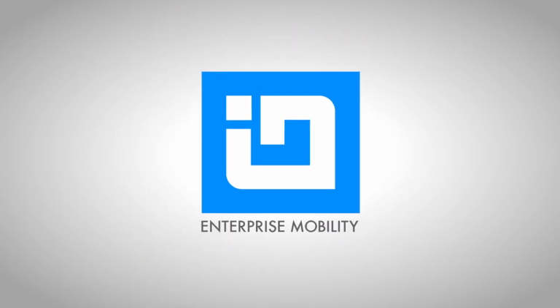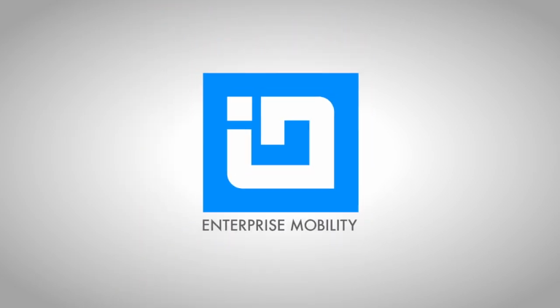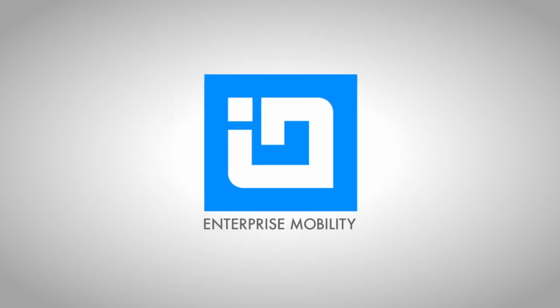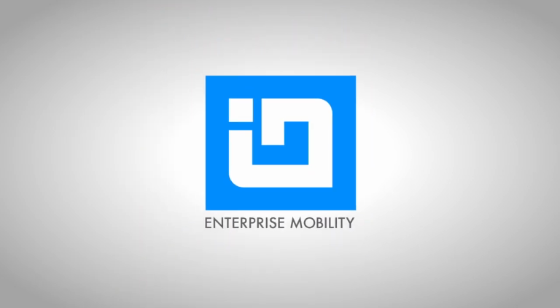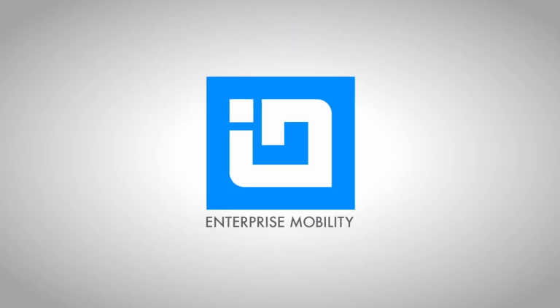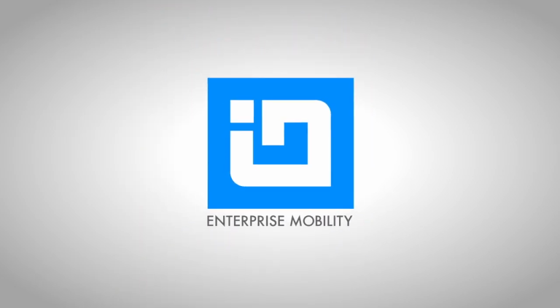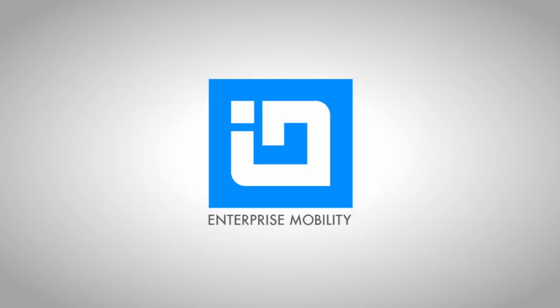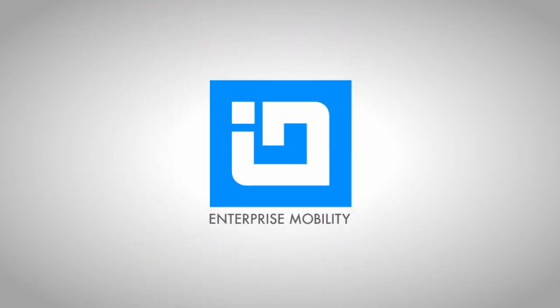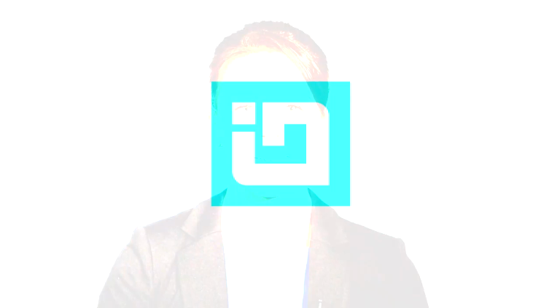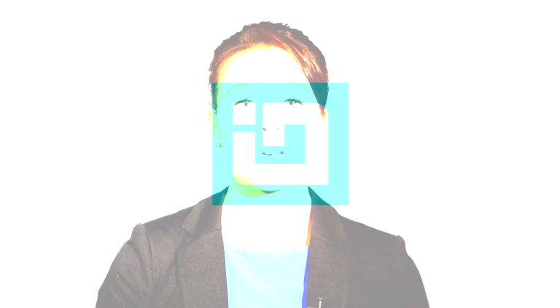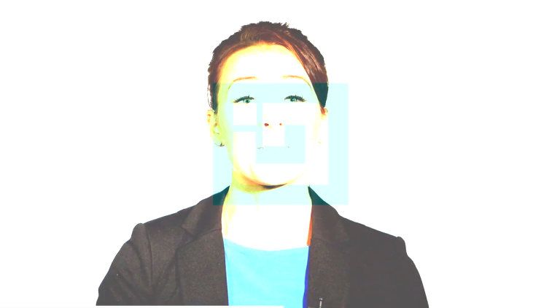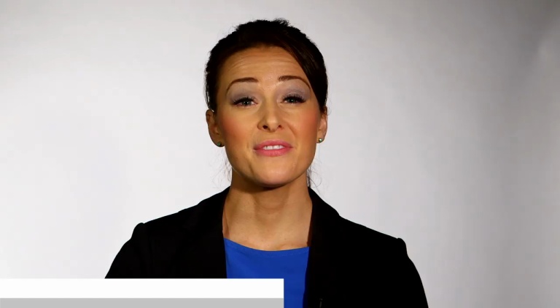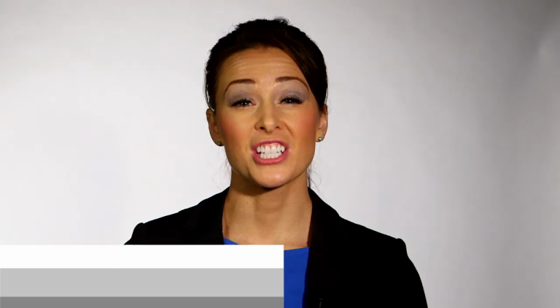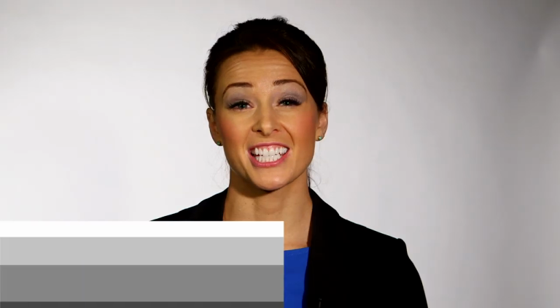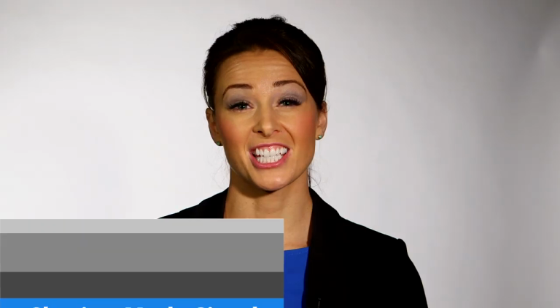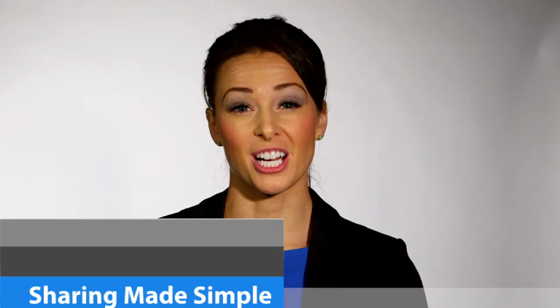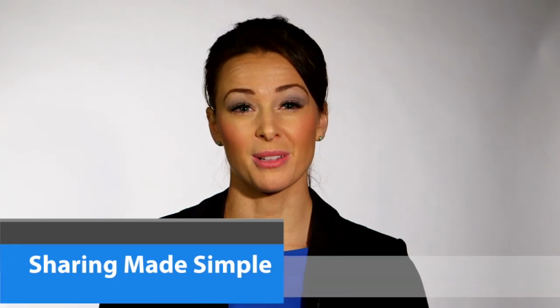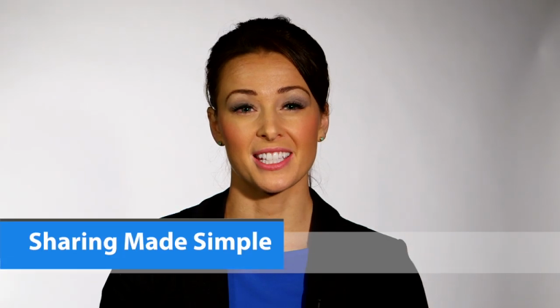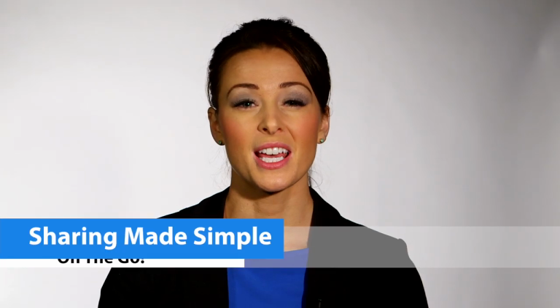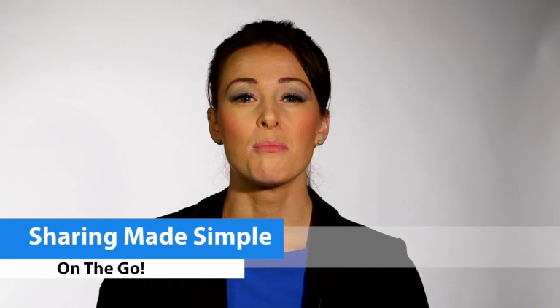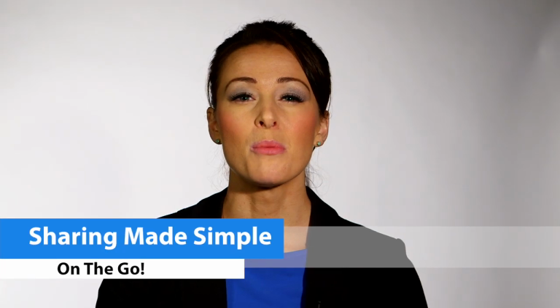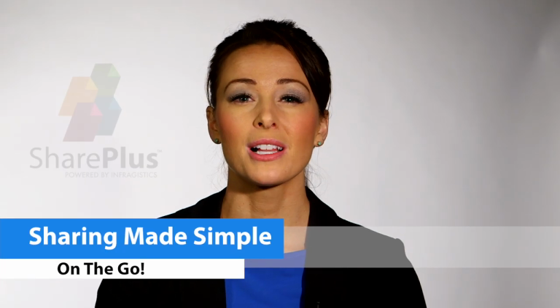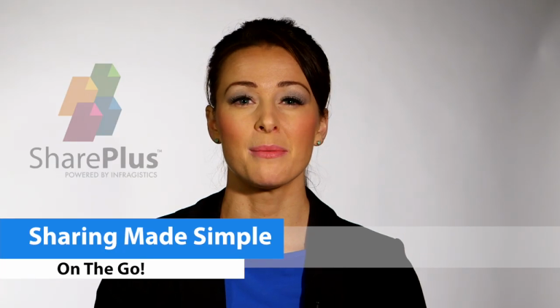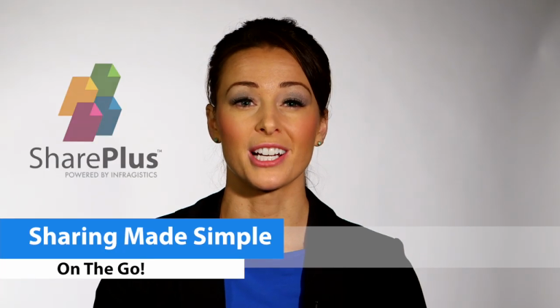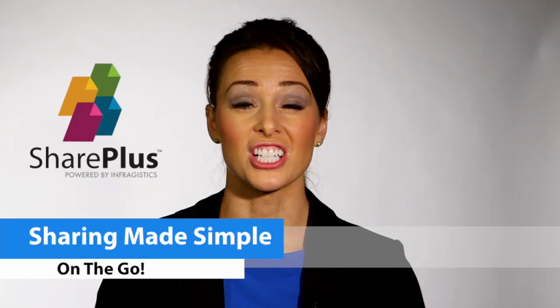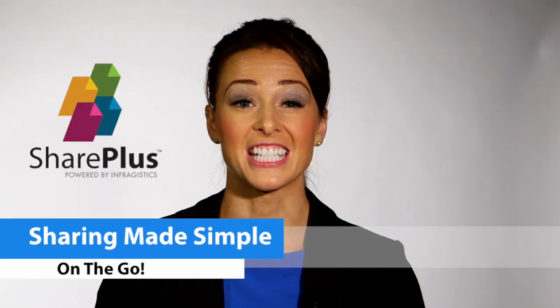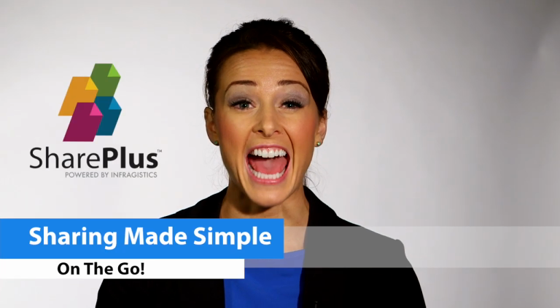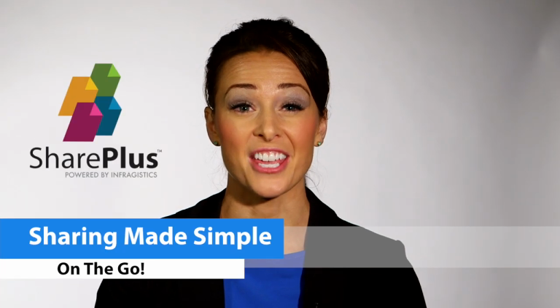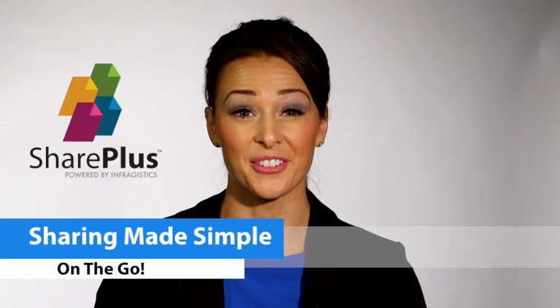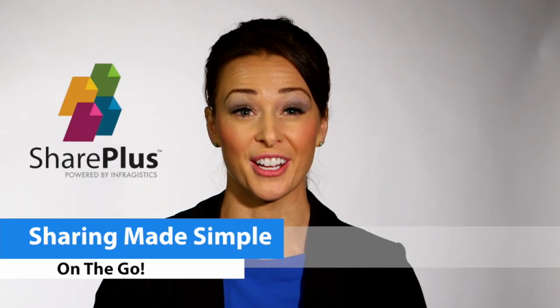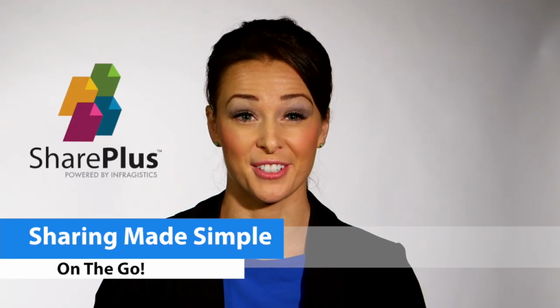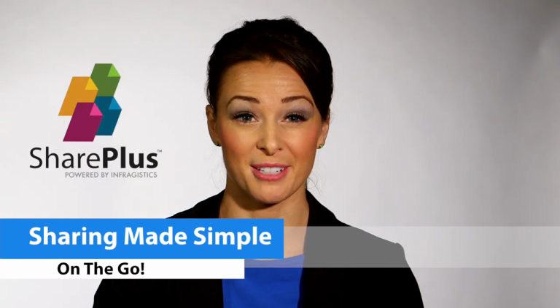Hello, I'm Jamie. With Infragistics SharePlus, mobile collaboration is at your fingertips.